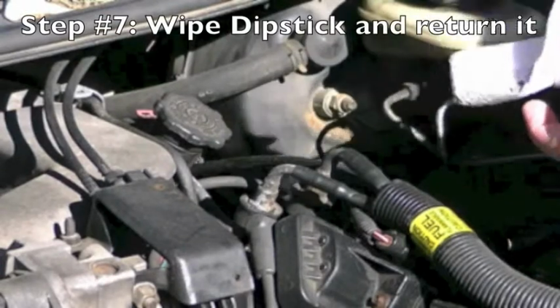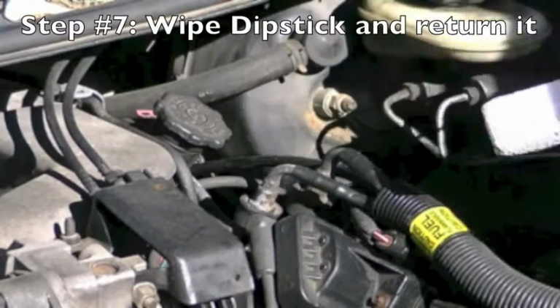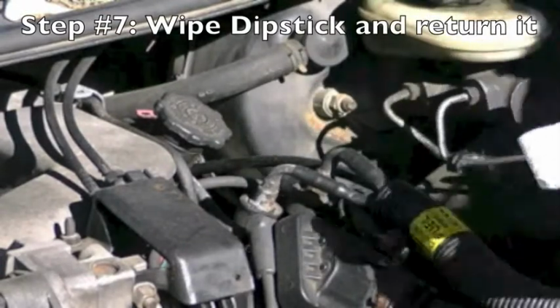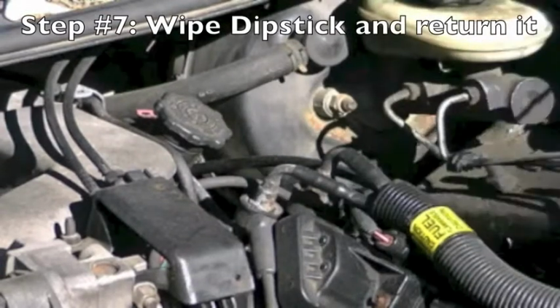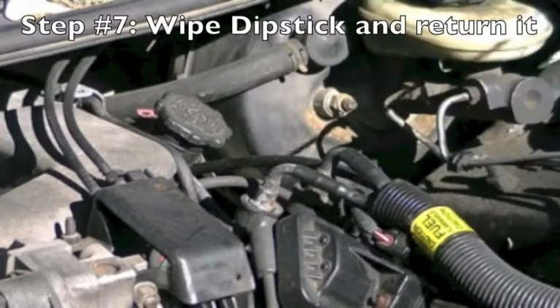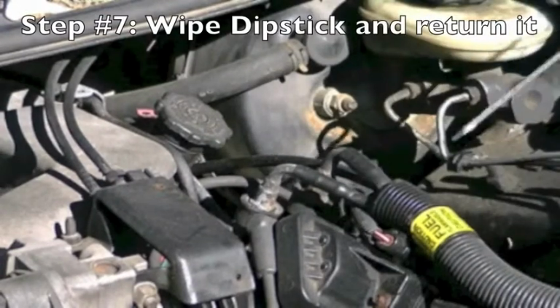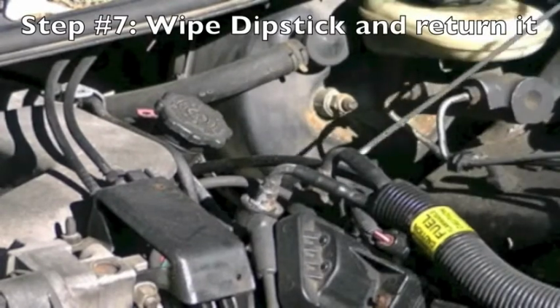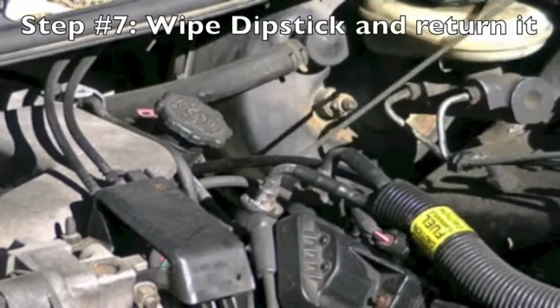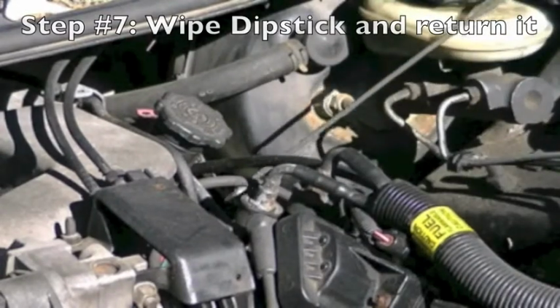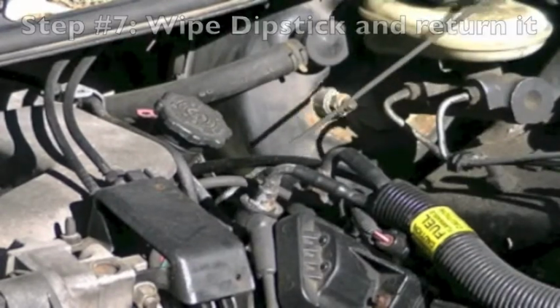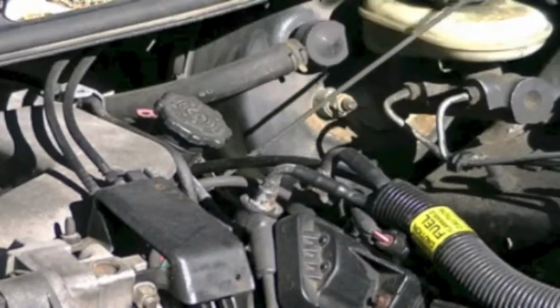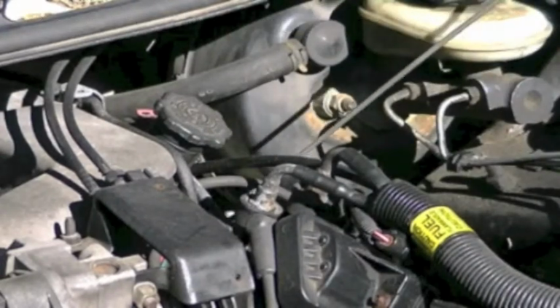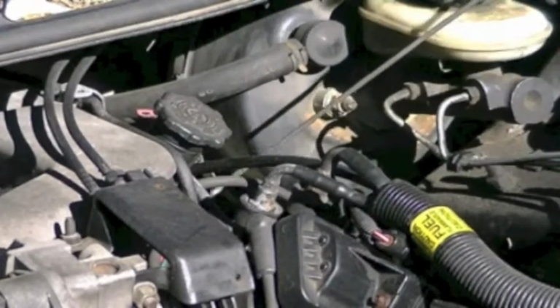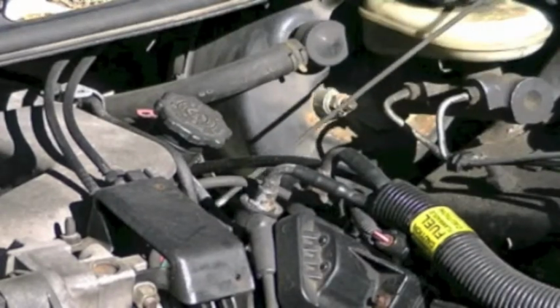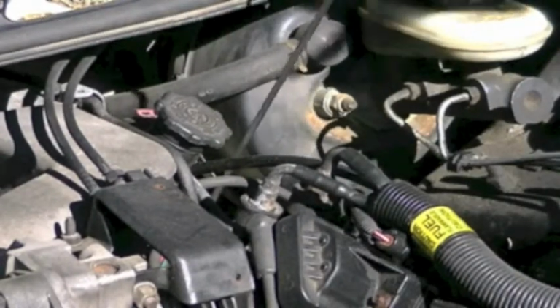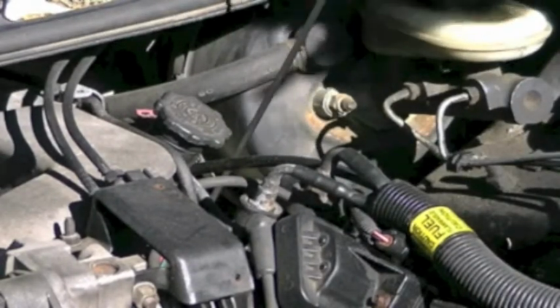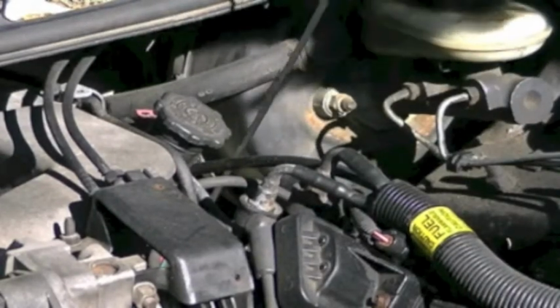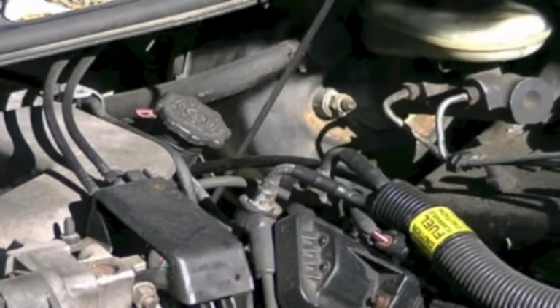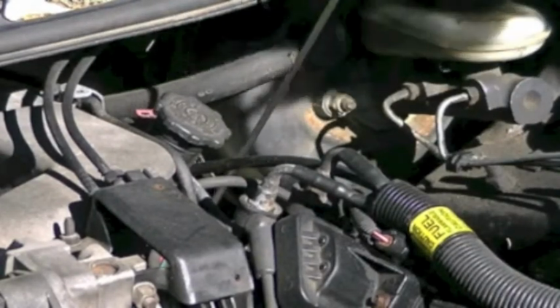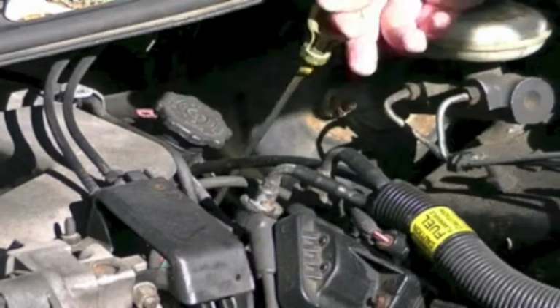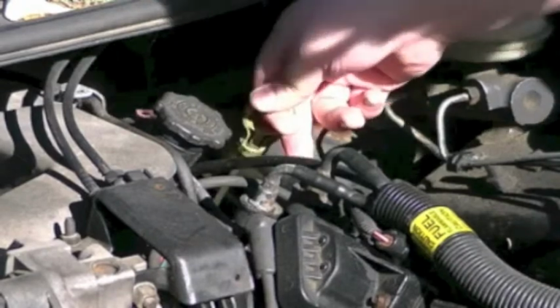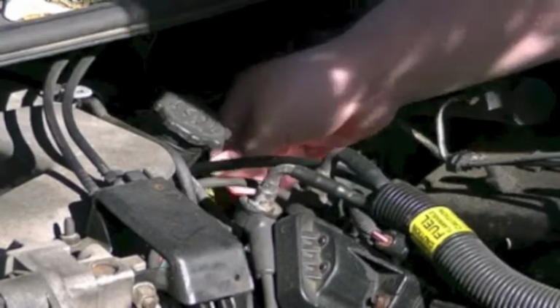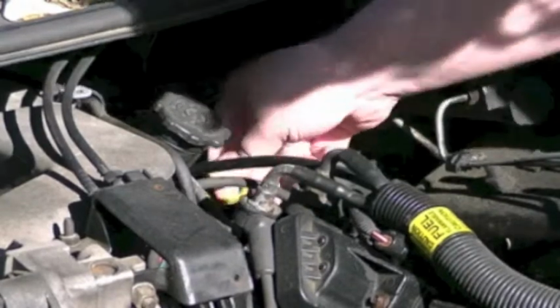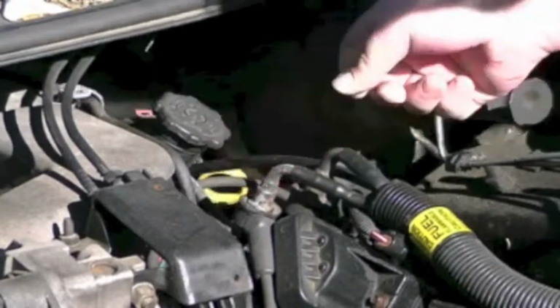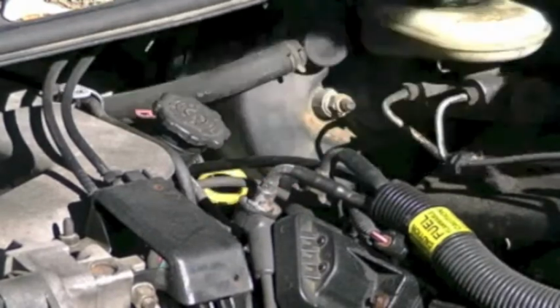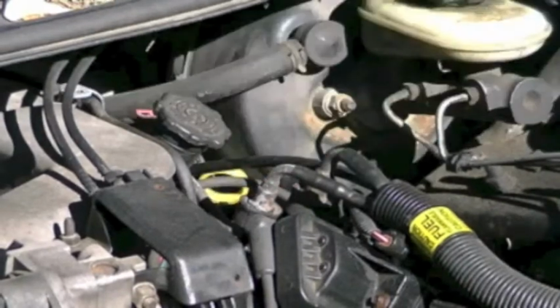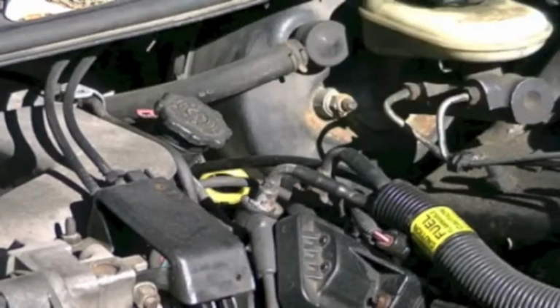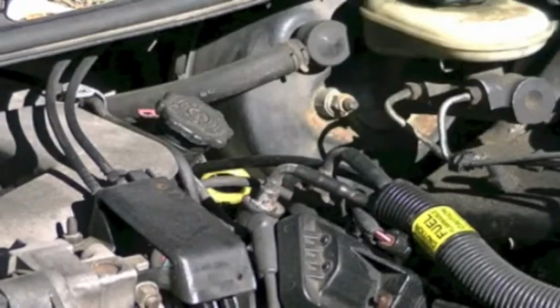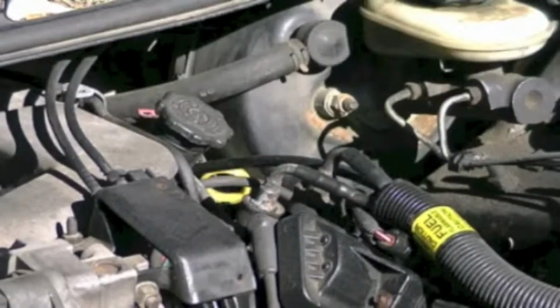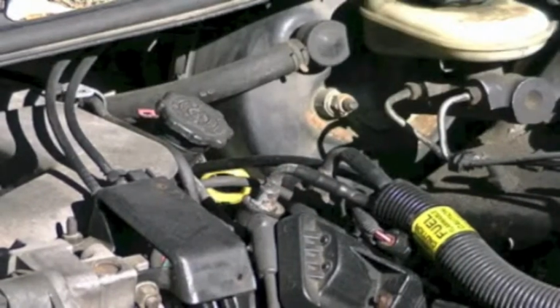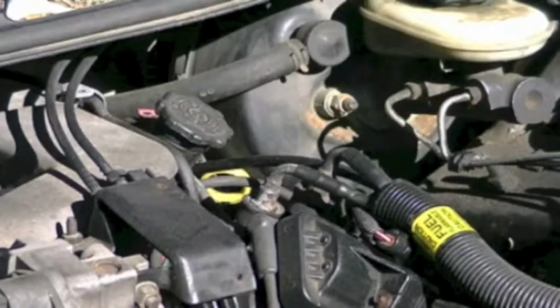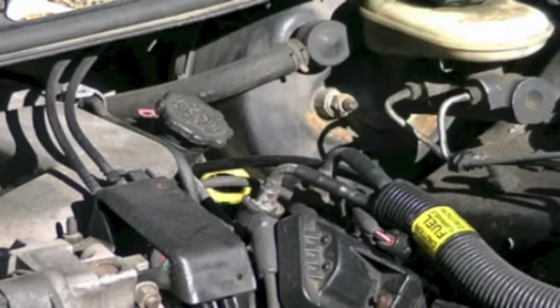Next we're going to check the transmission fluid. Checking the transmission fluid is similar to checking your oil, but in this case you want to make sure your engine is running.